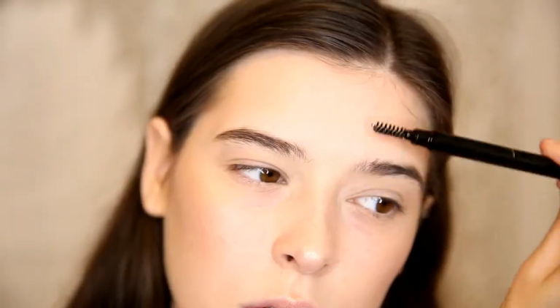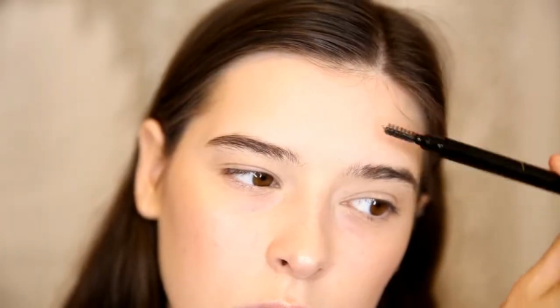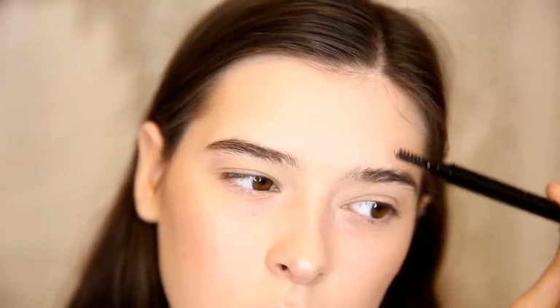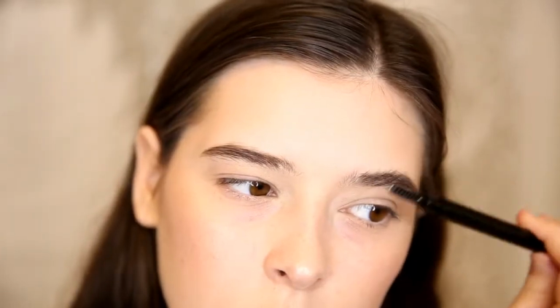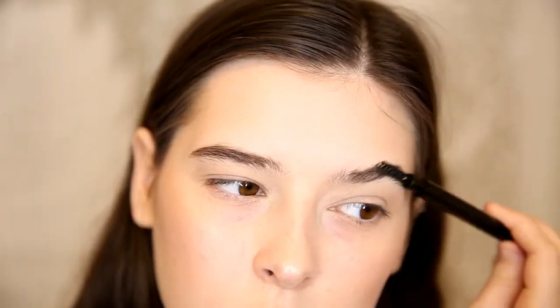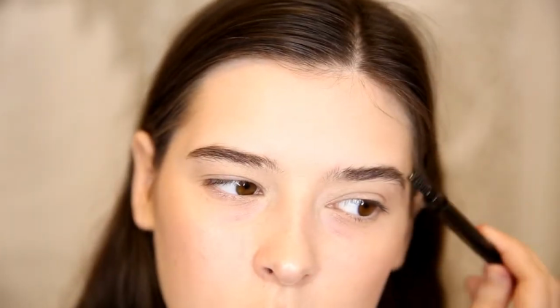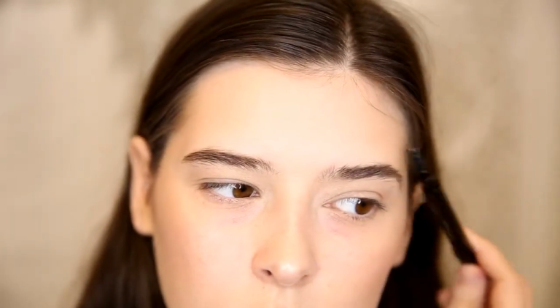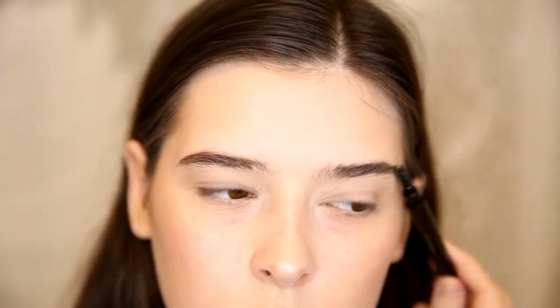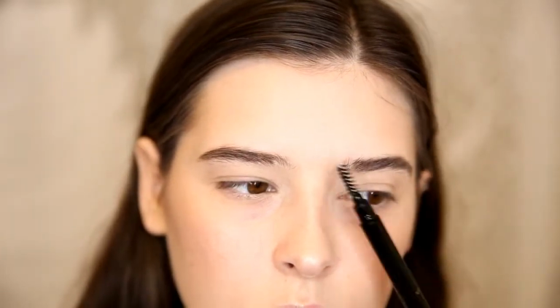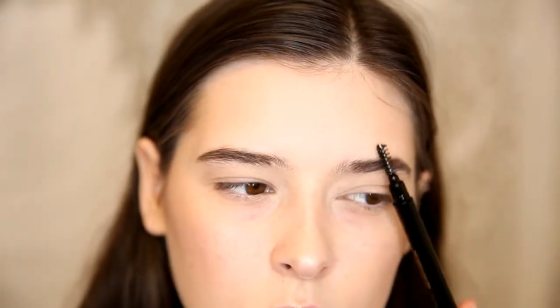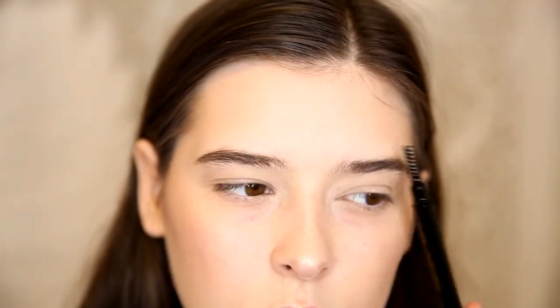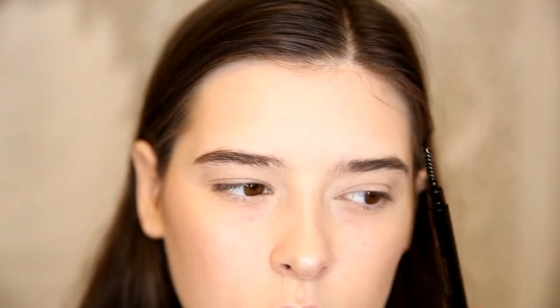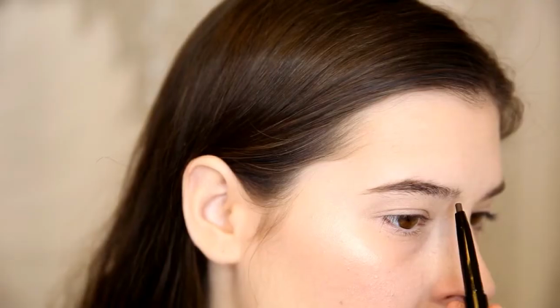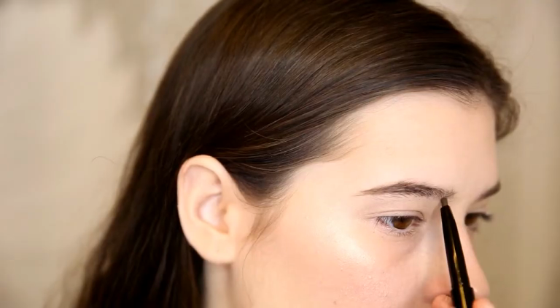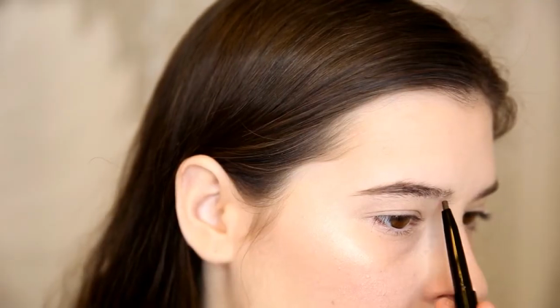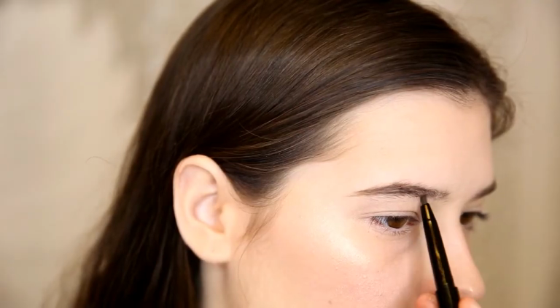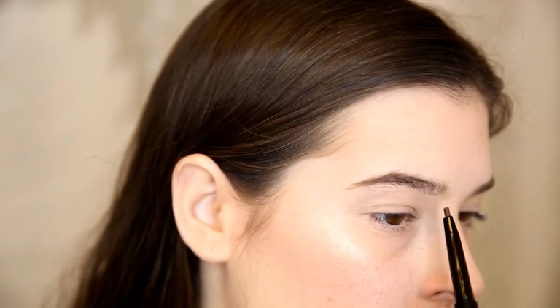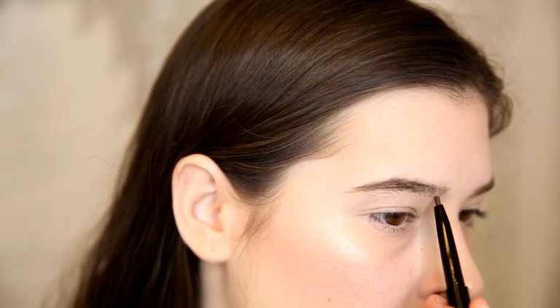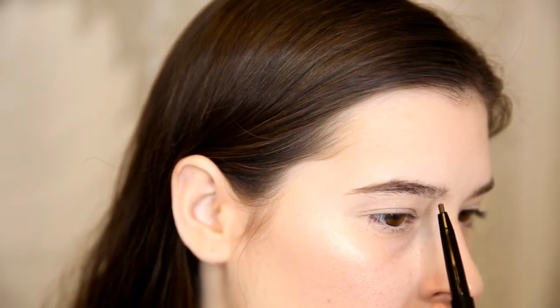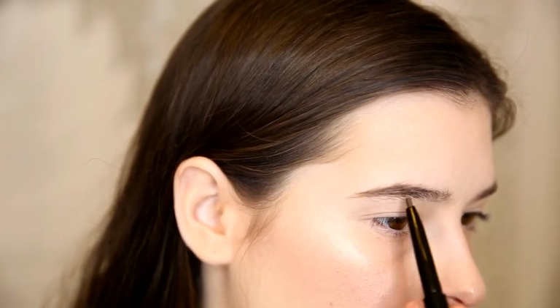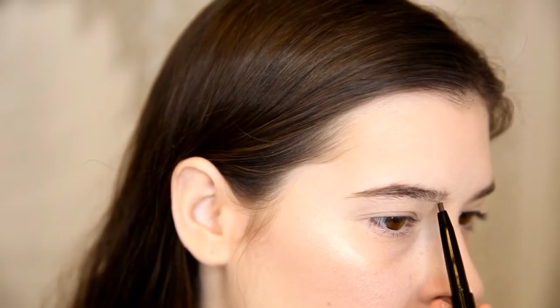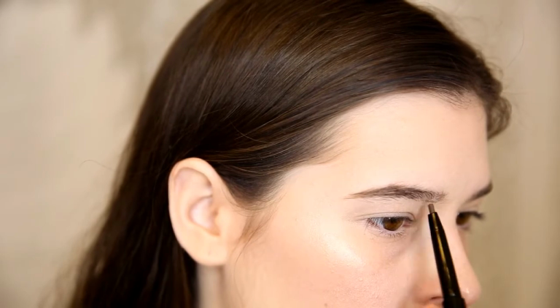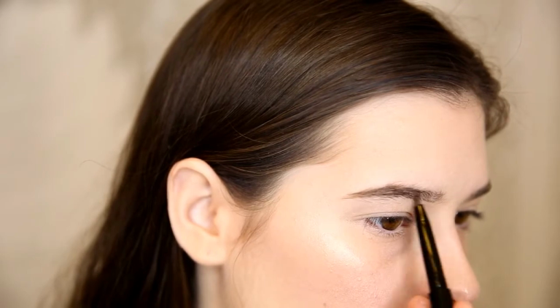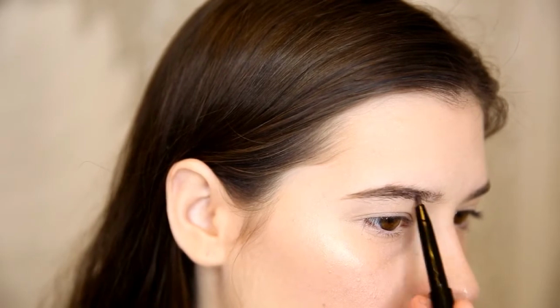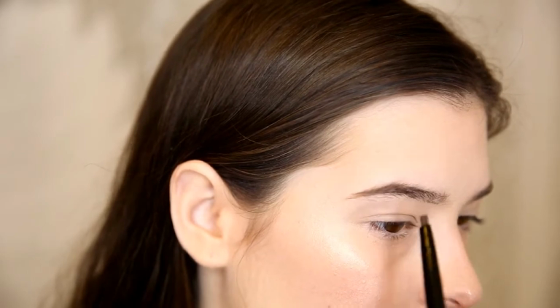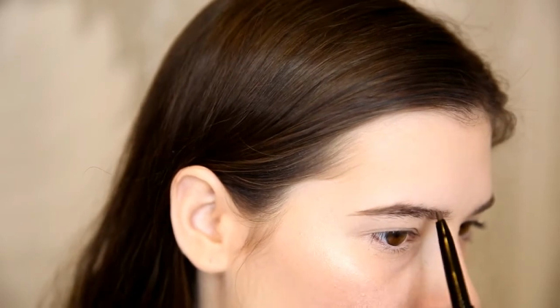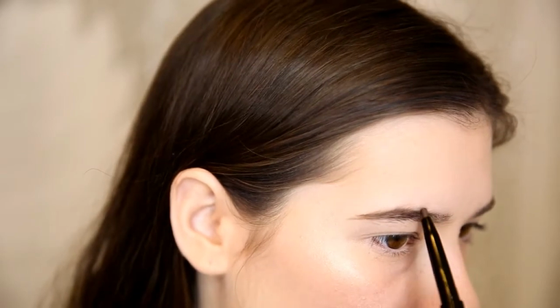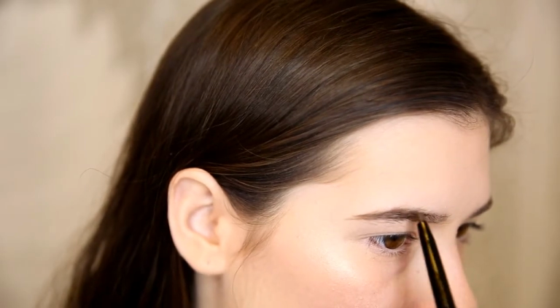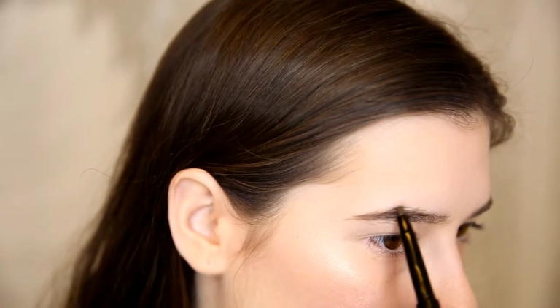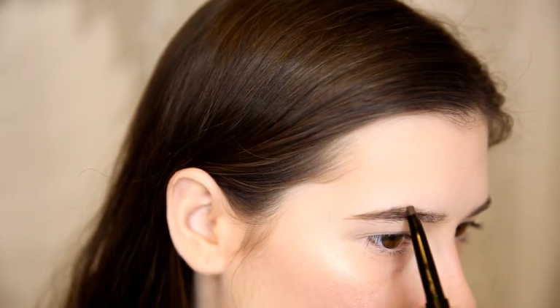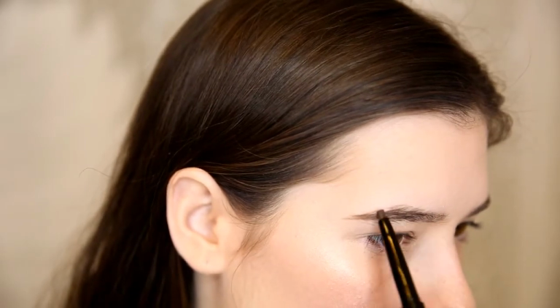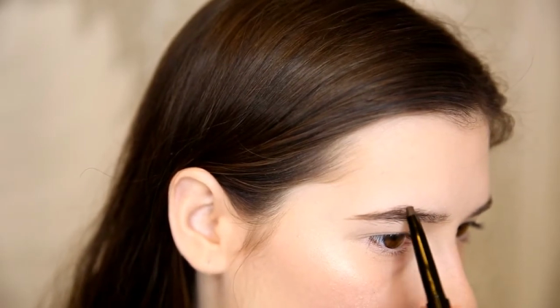The first product I'm going to be trying is the brow definer. I've actually never used a brow definer before, so this is really exciting for me.